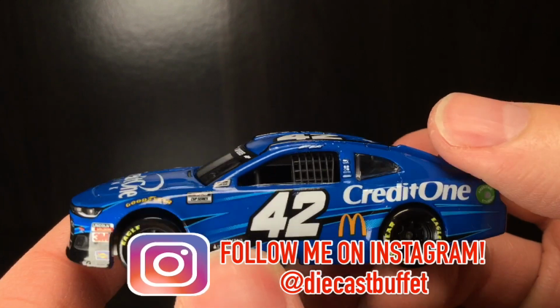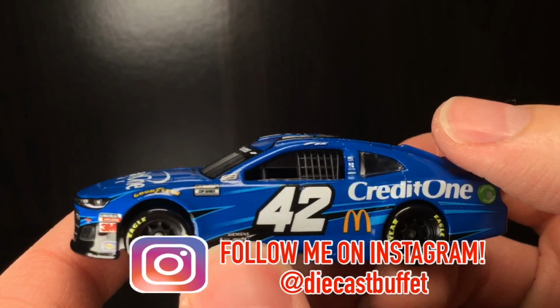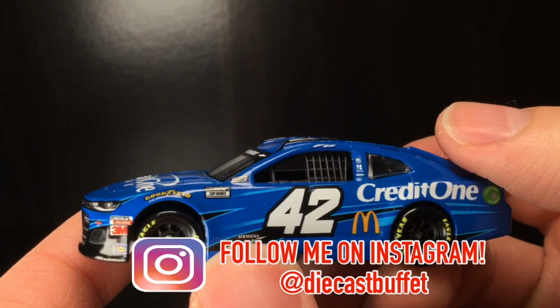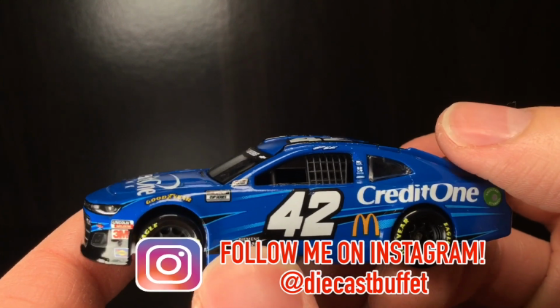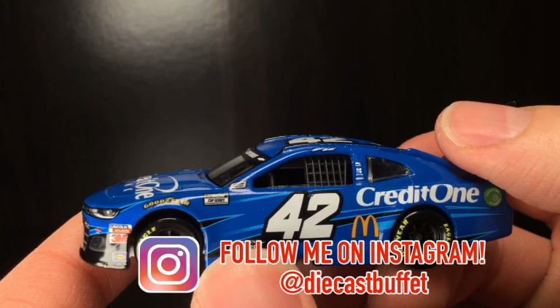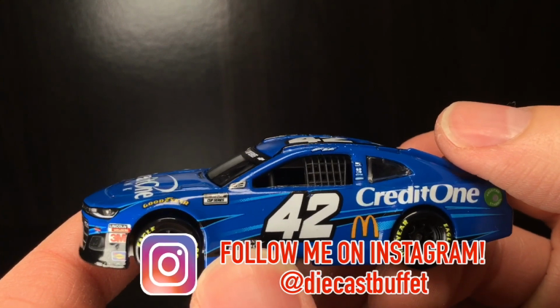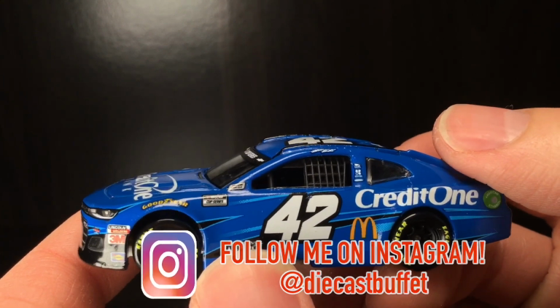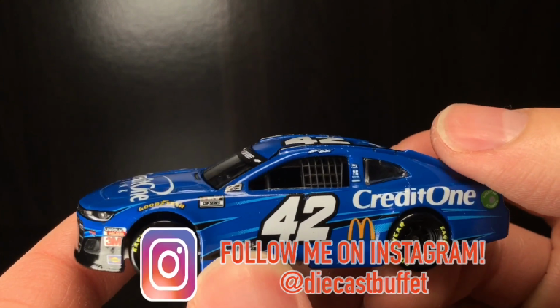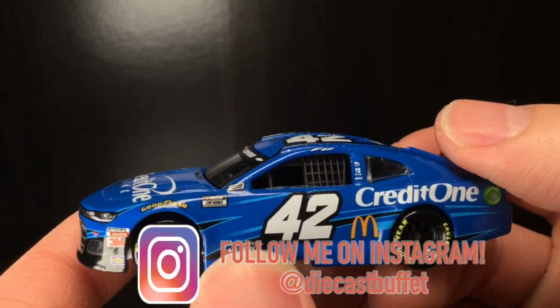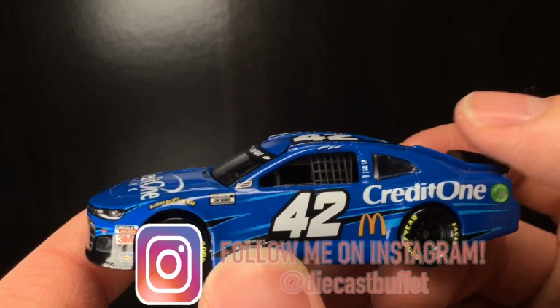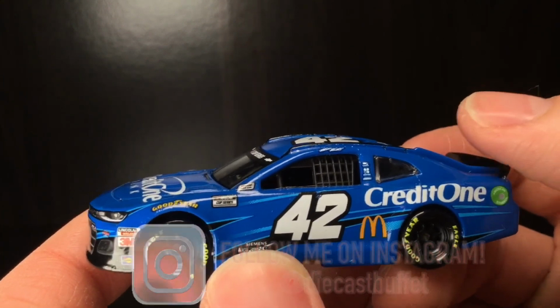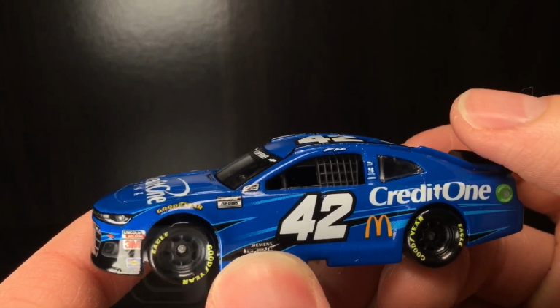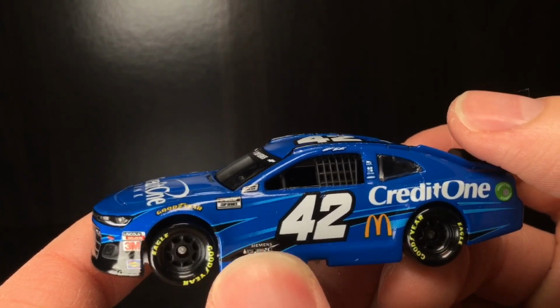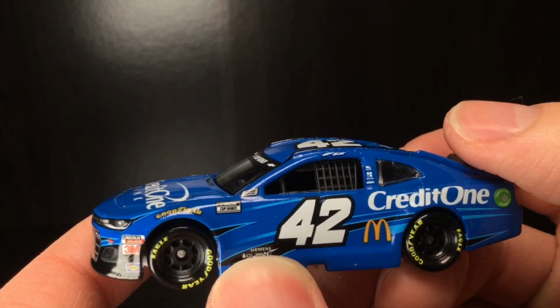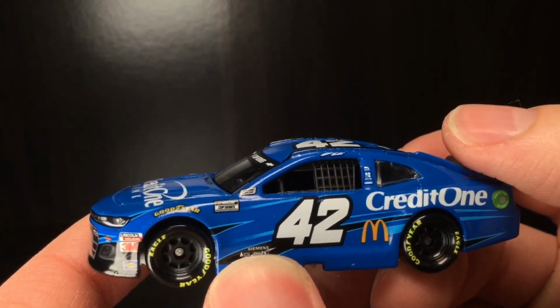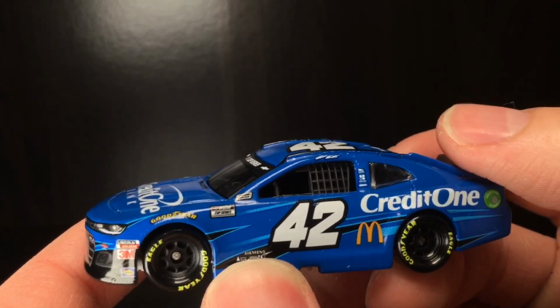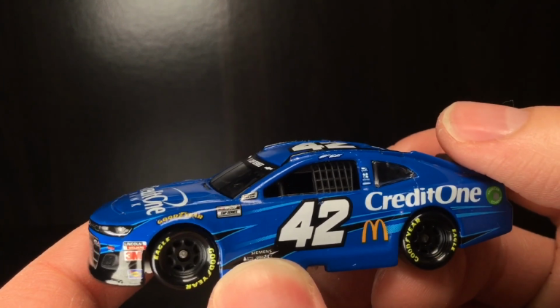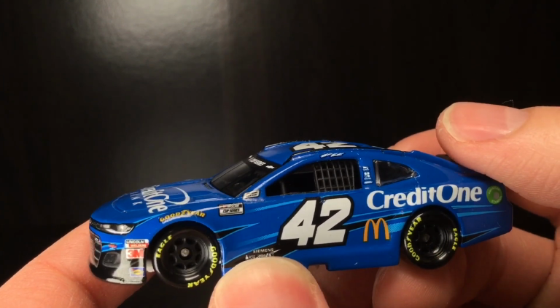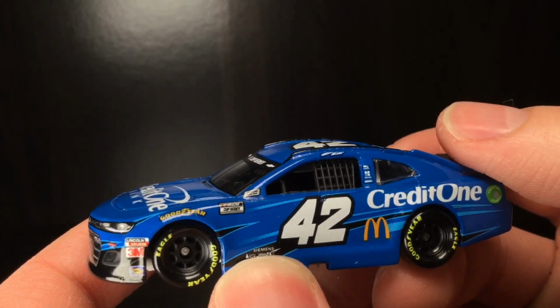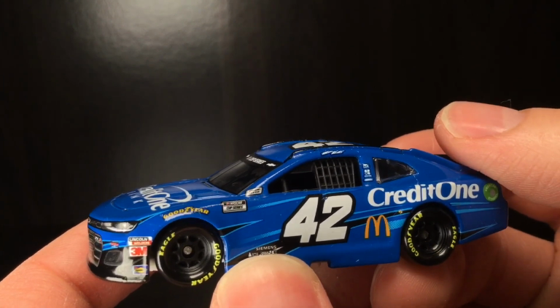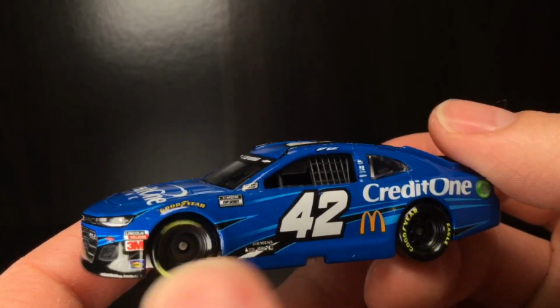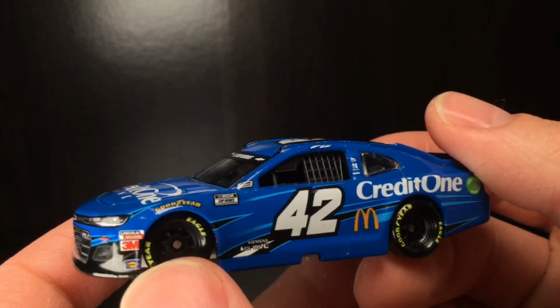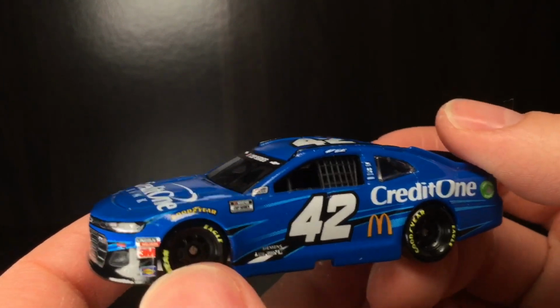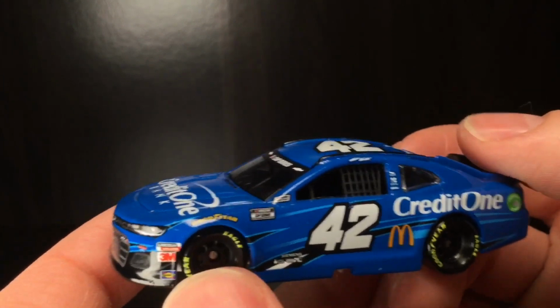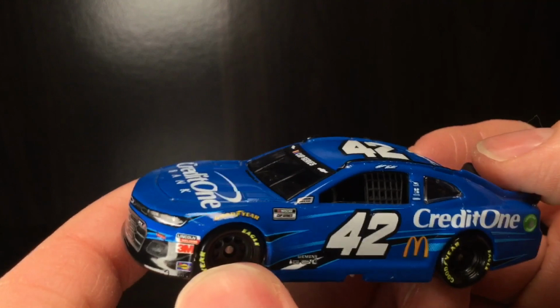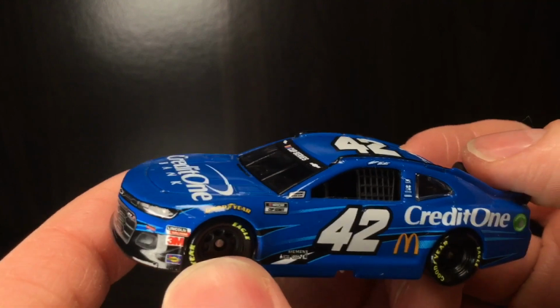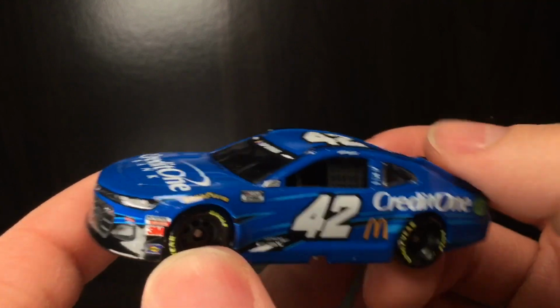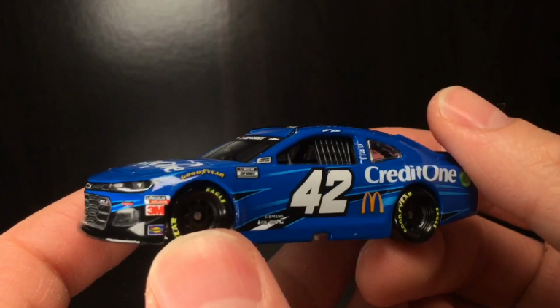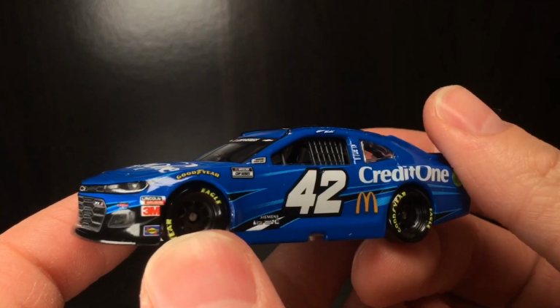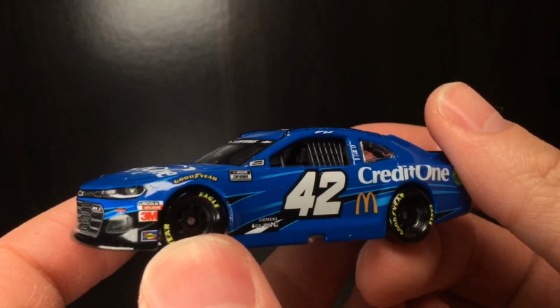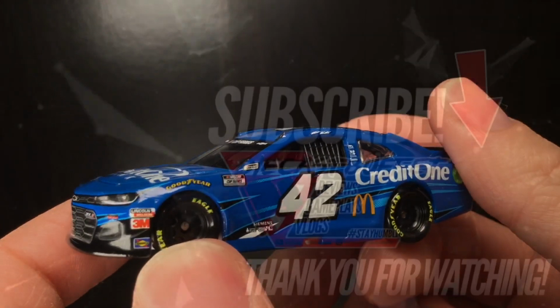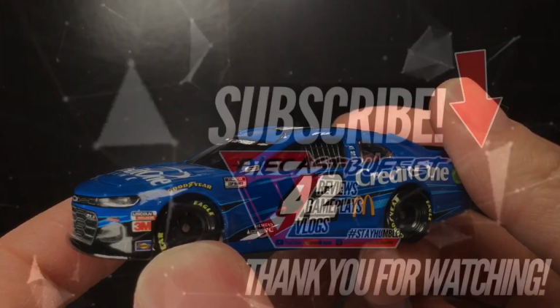Anyways, folks, have a great one. Stay humble. Diecast Buffet, signing off — Mike.